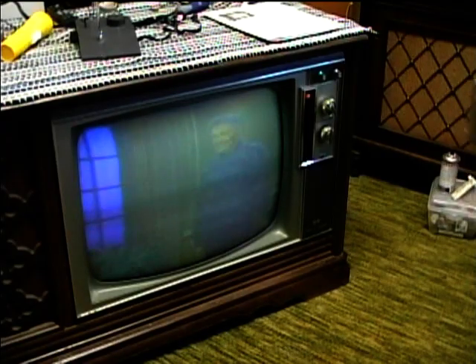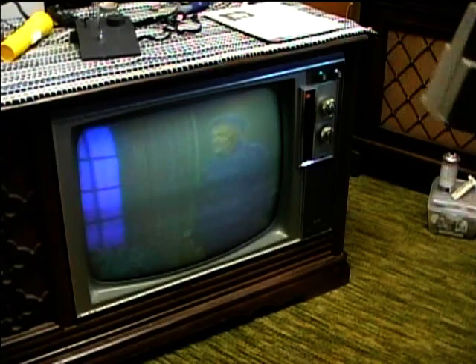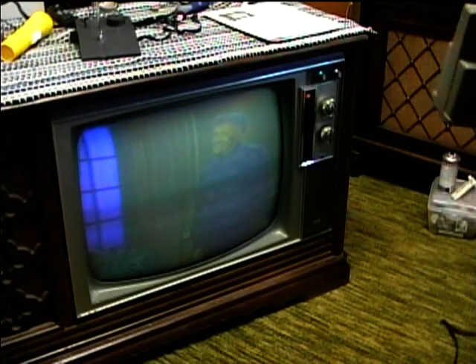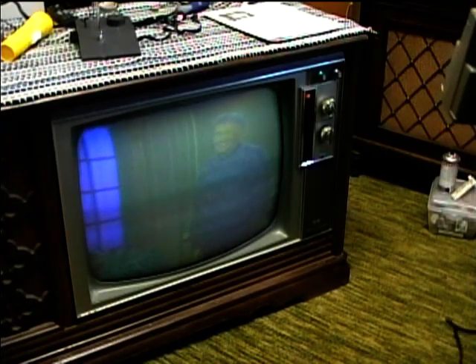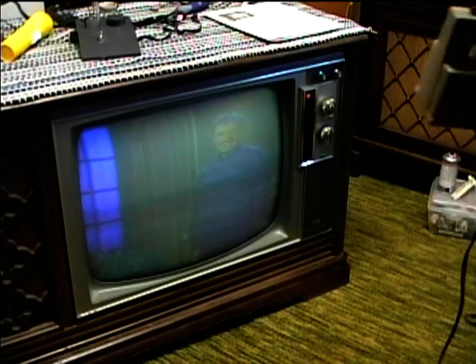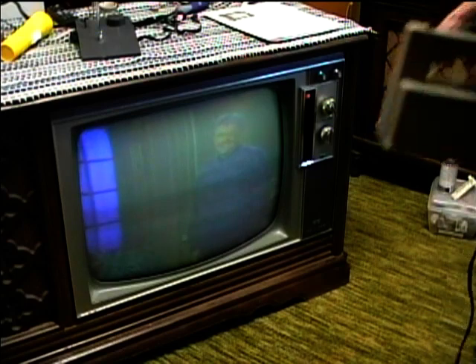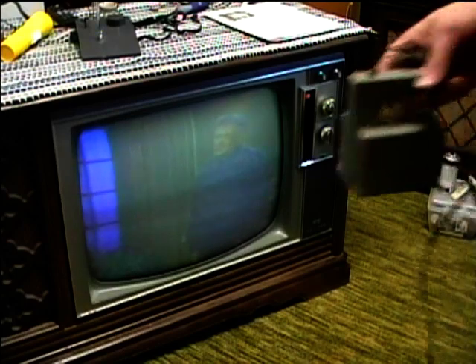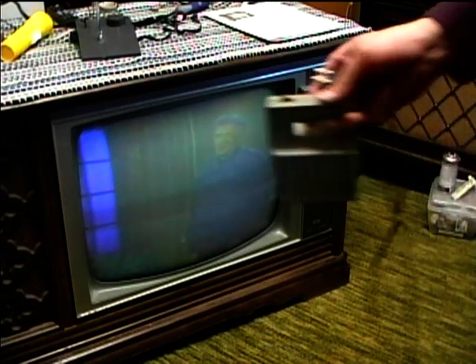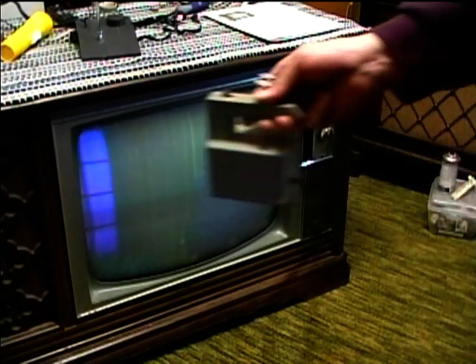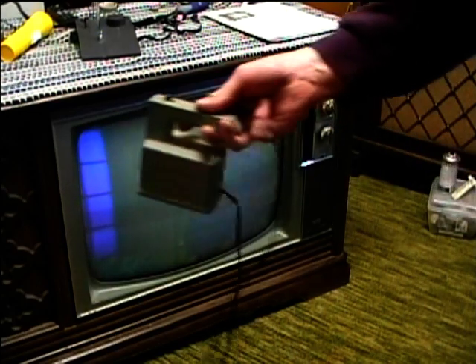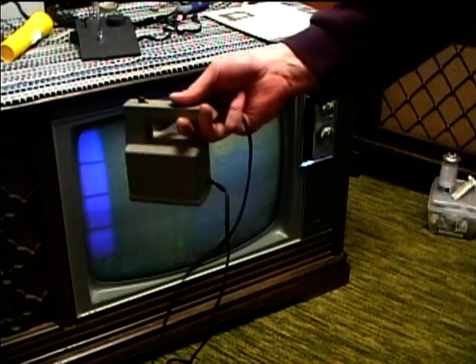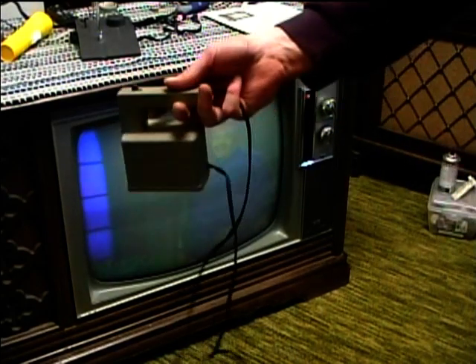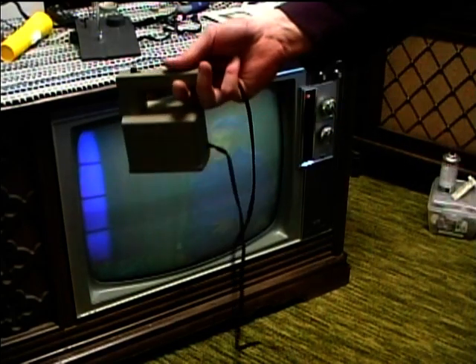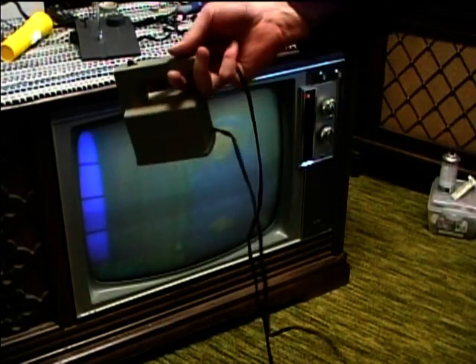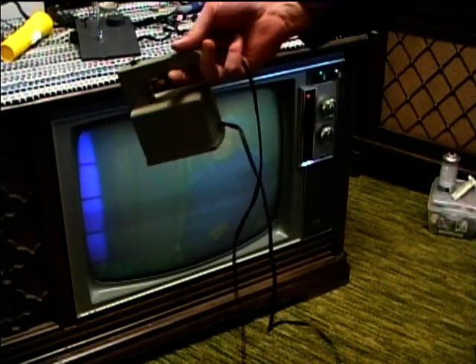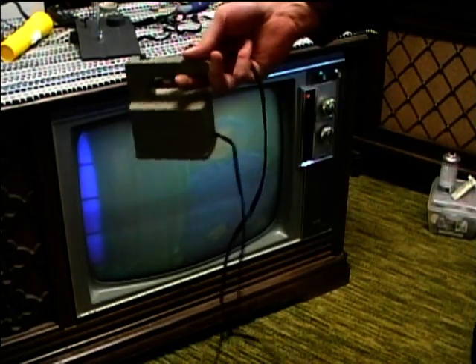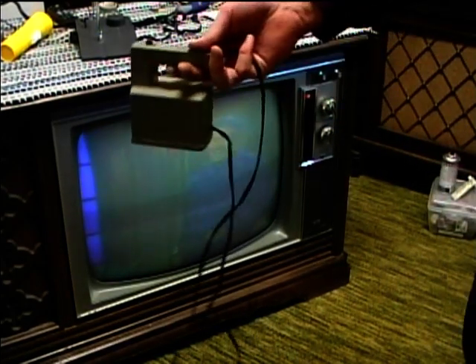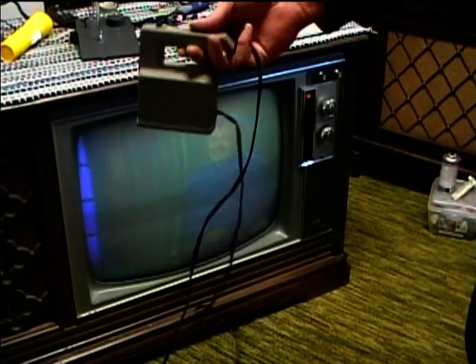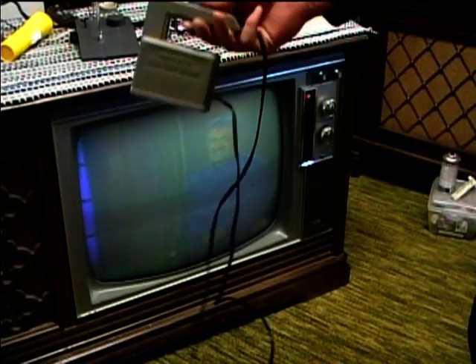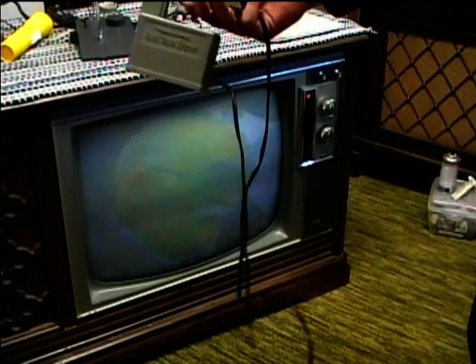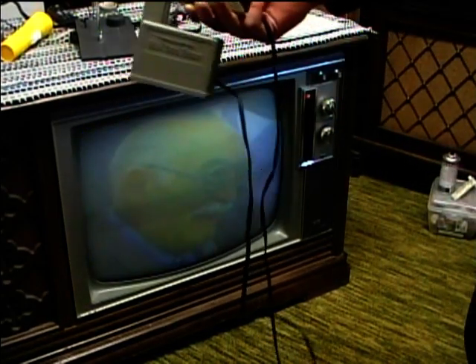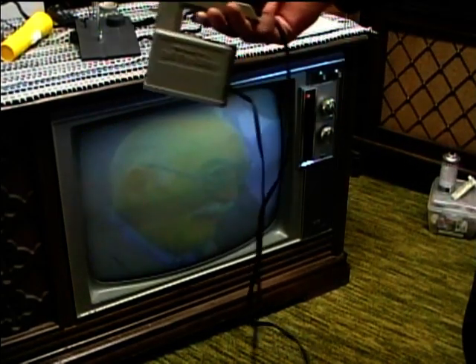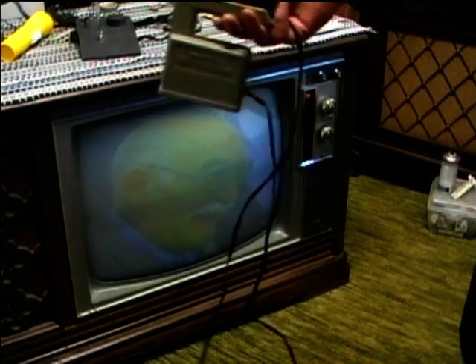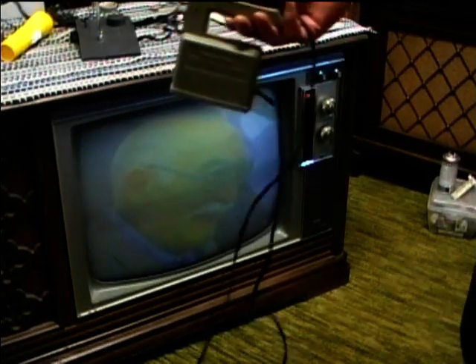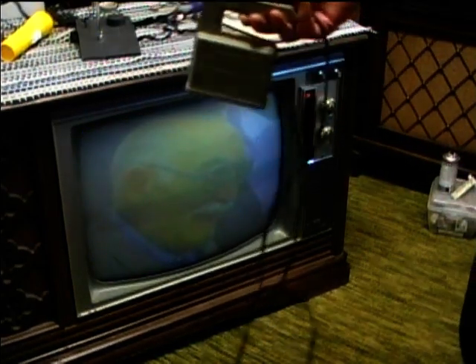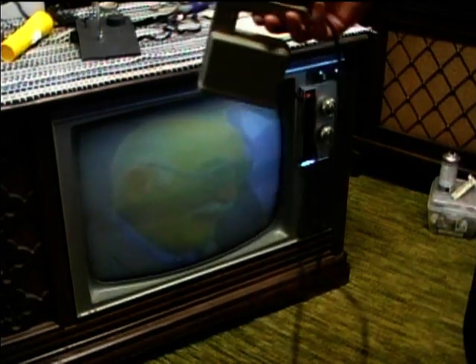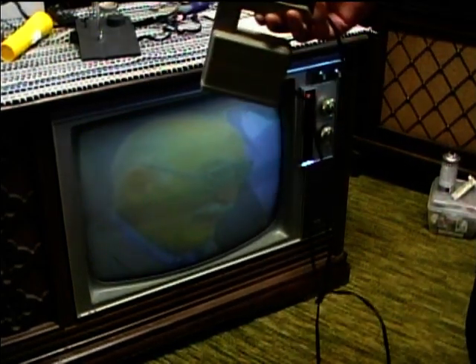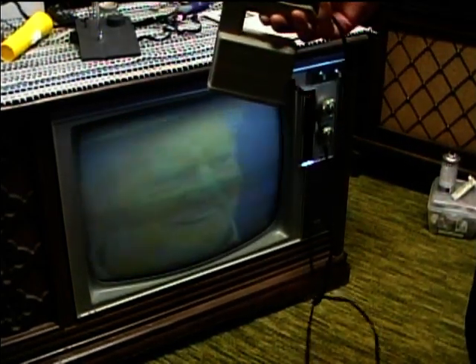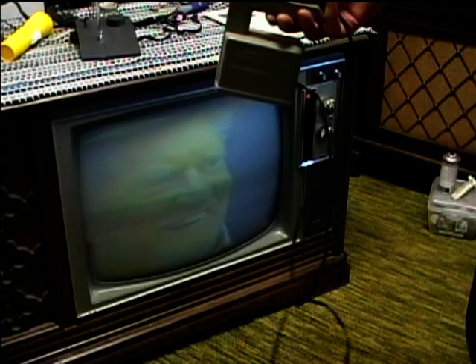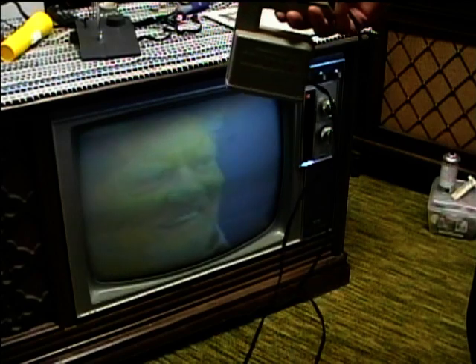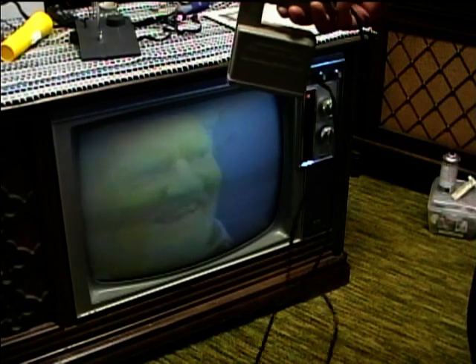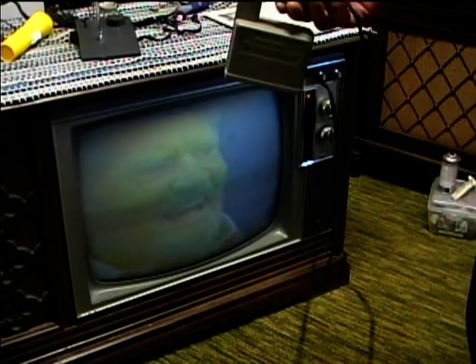I've got the degausser here, which is actually a bulk tape eraser, but it works very well for degaussing a picture tube too. We'll start from several feet away and turn the degausser on.